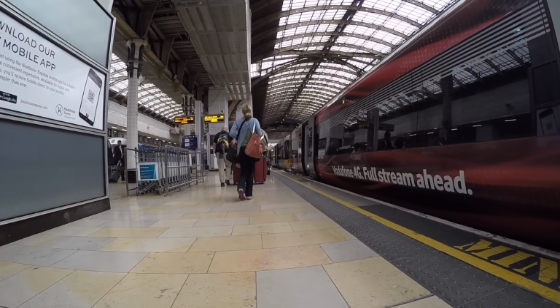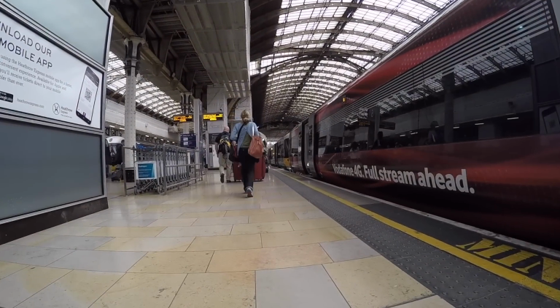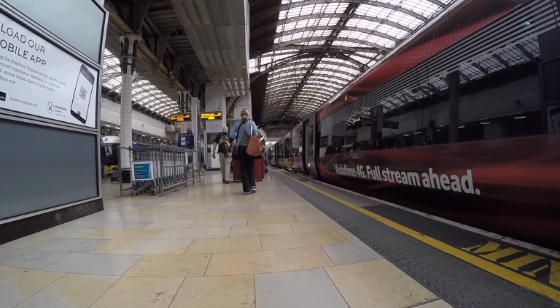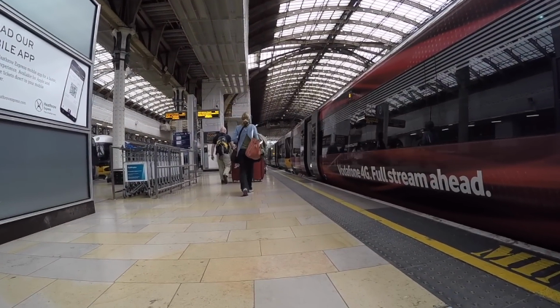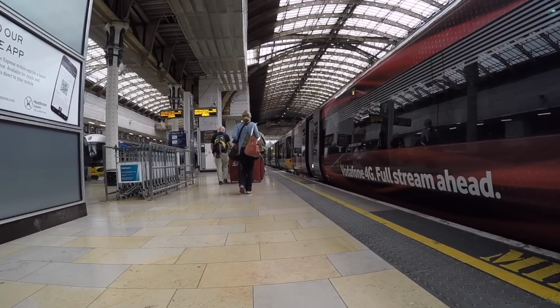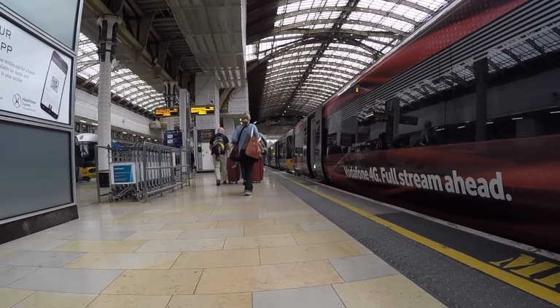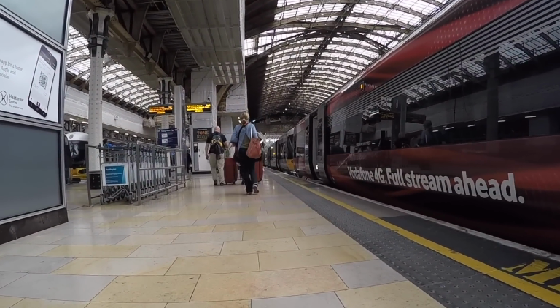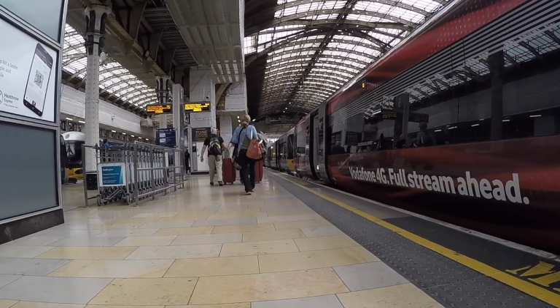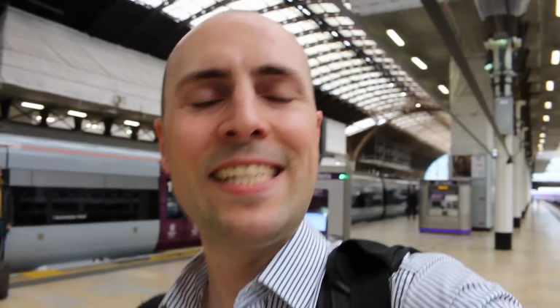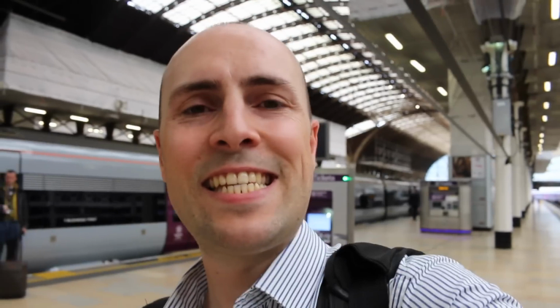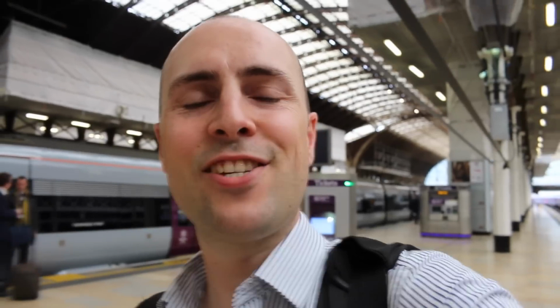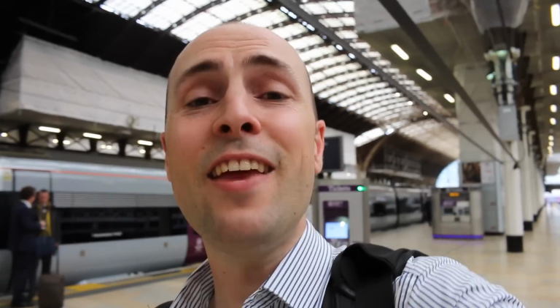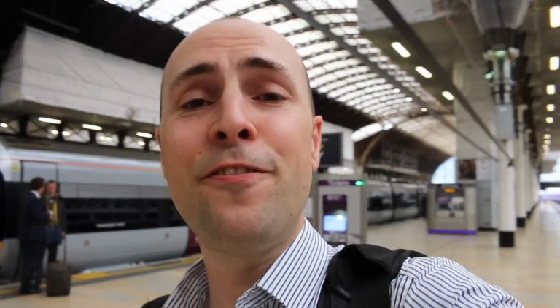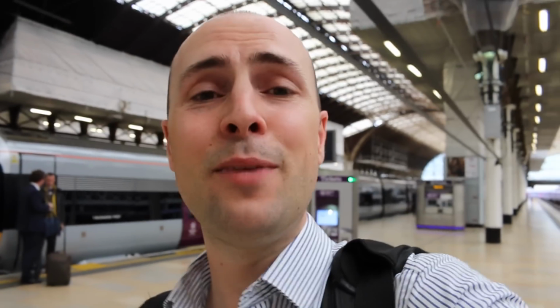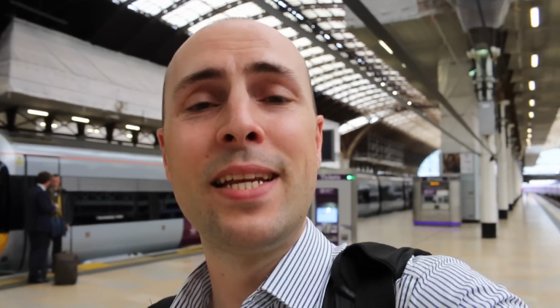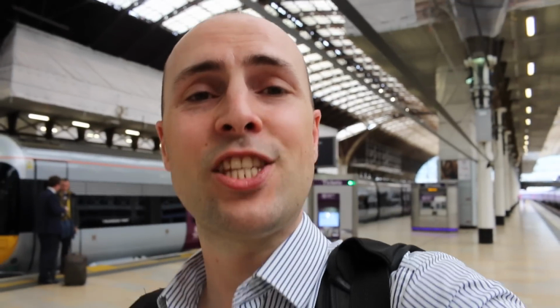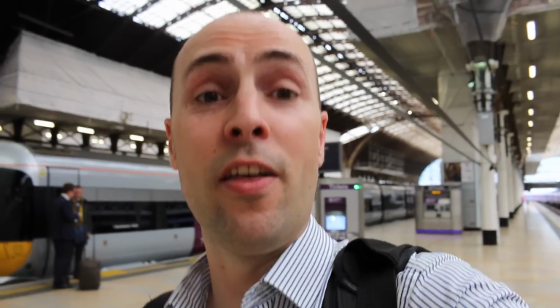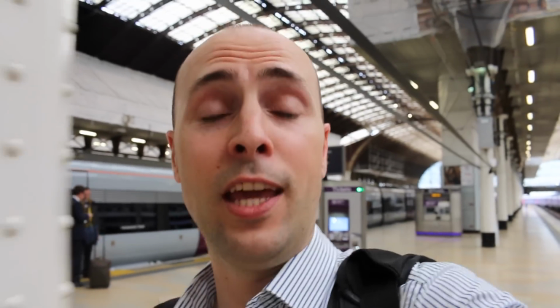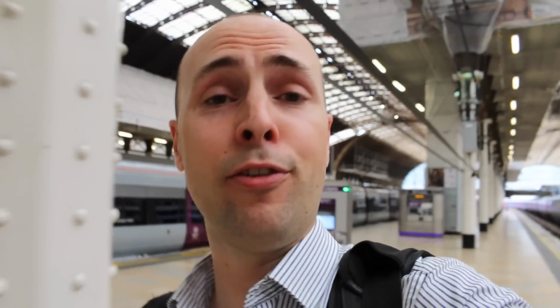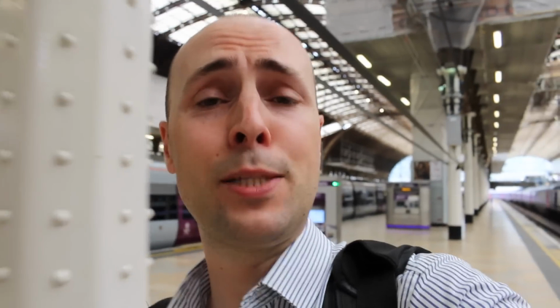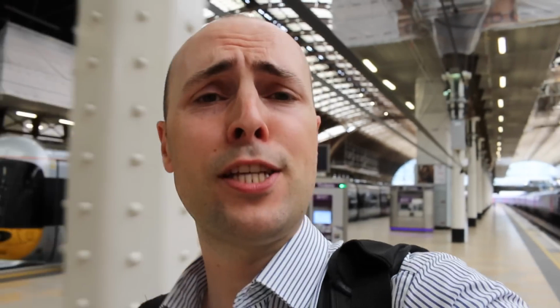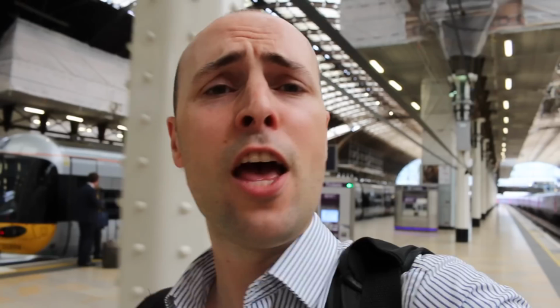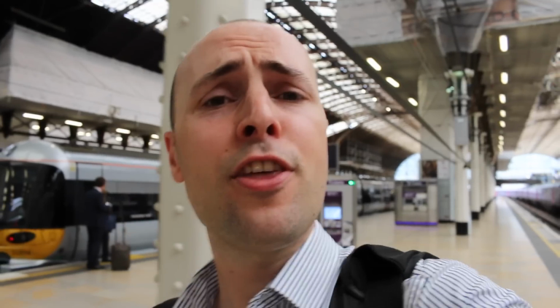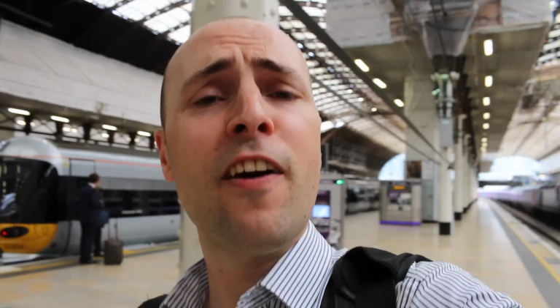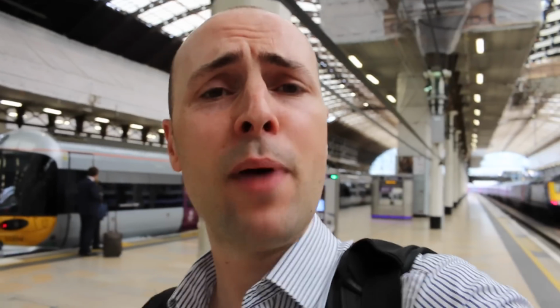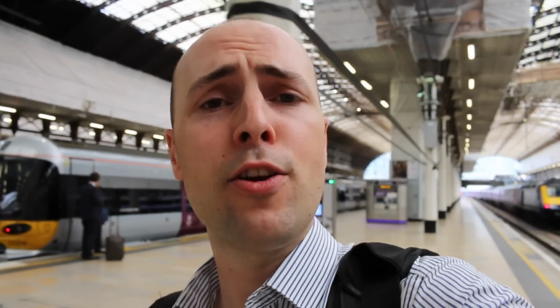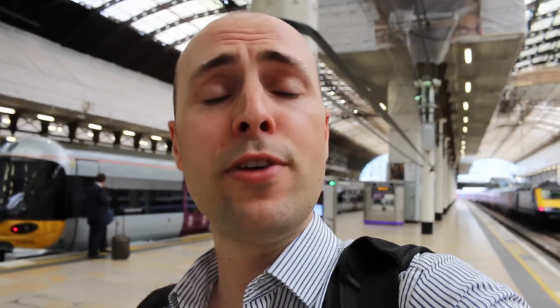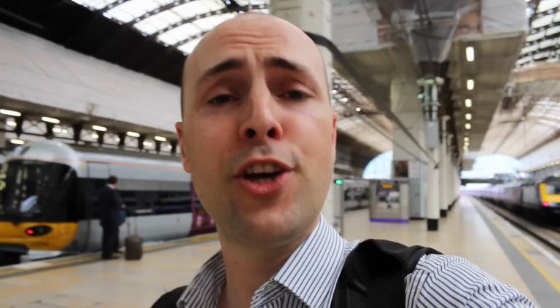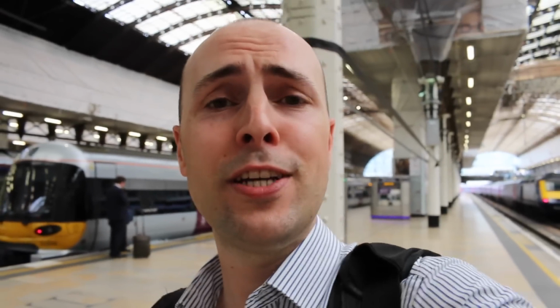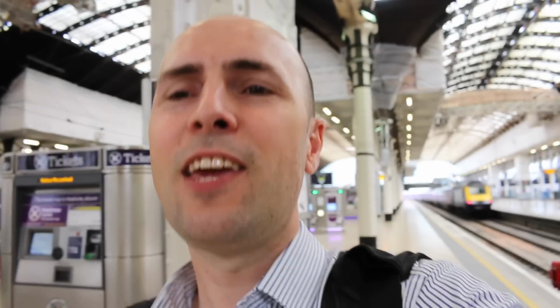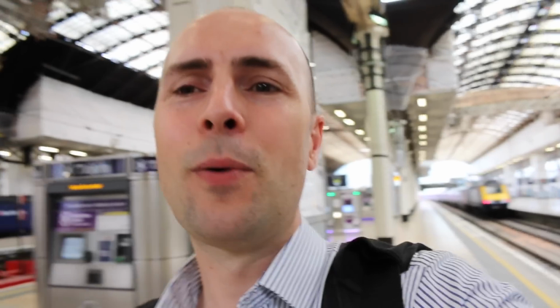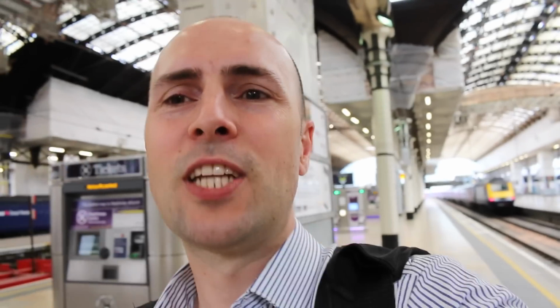That's it — Heathrow to Paddington Station in 15 minutes on the Heathrow Express, £35 return. Thank you for watching.